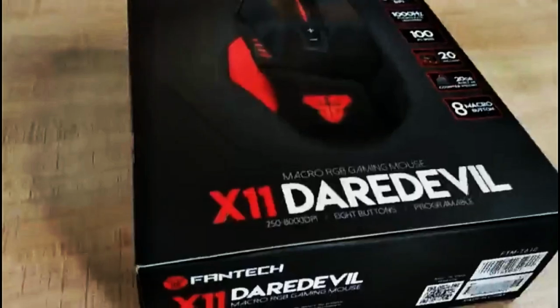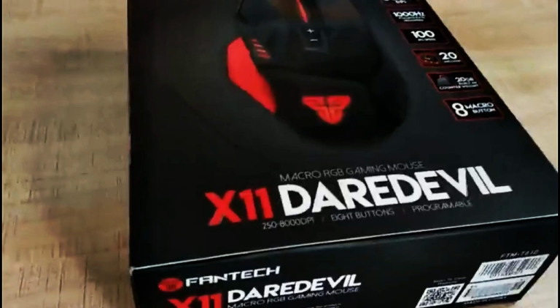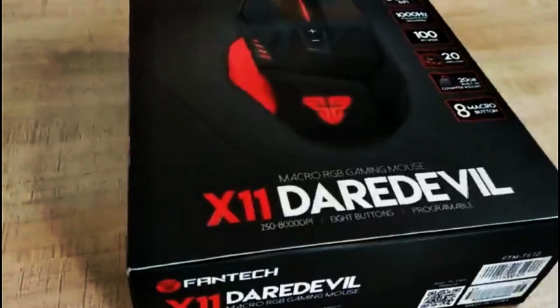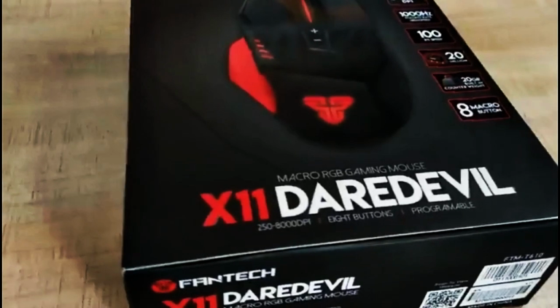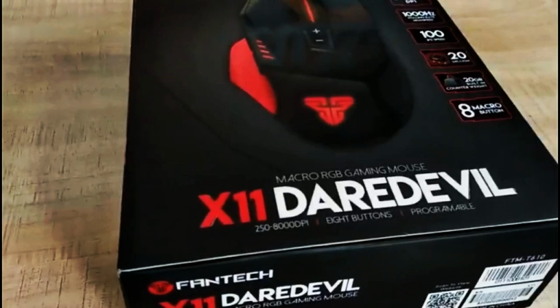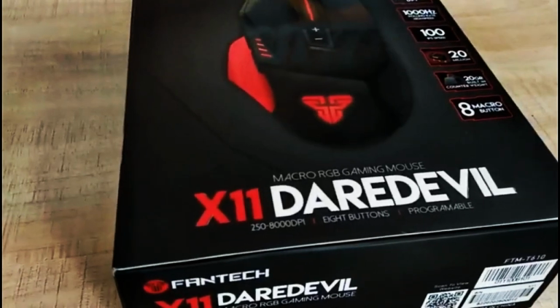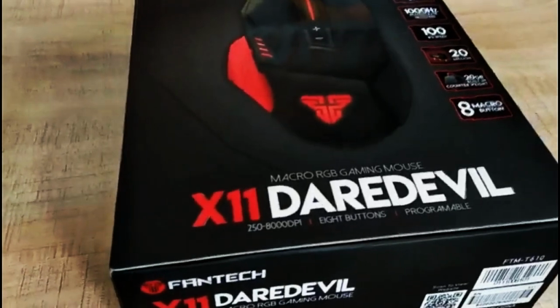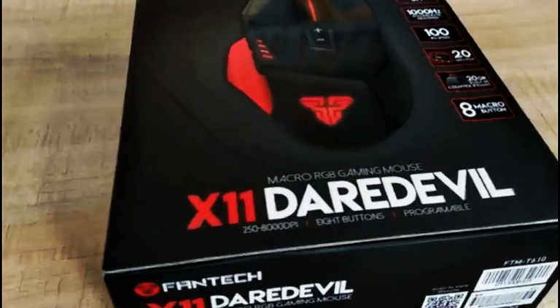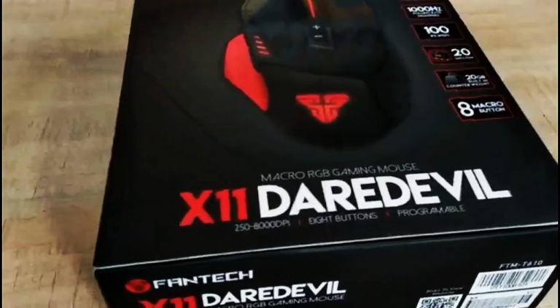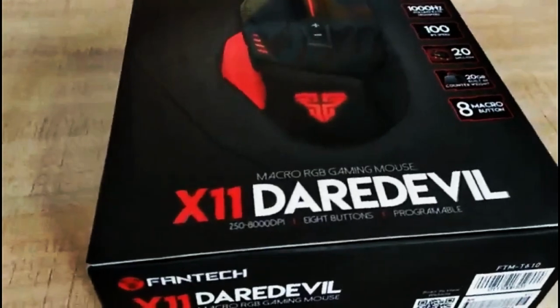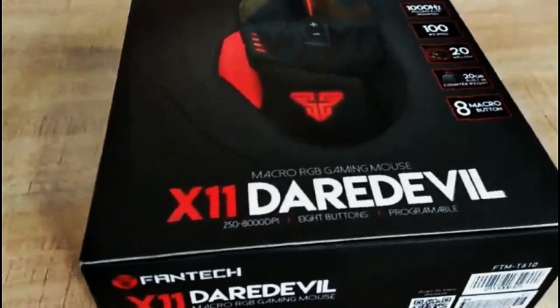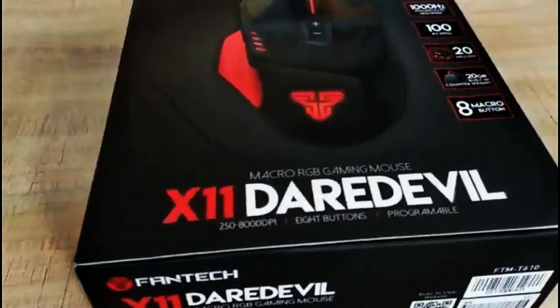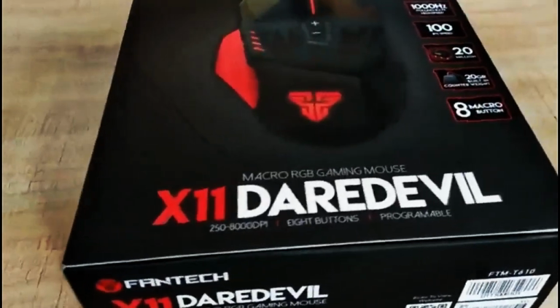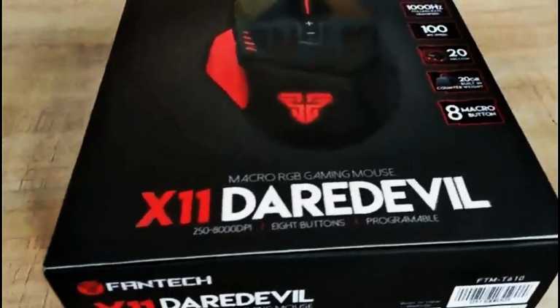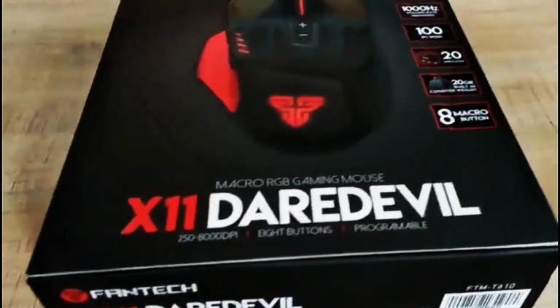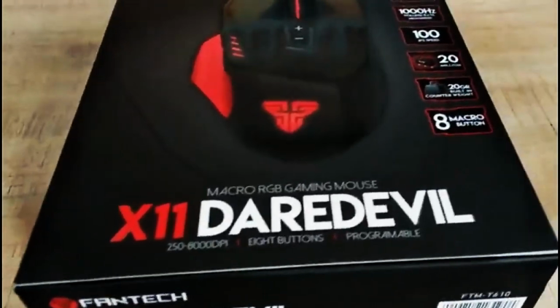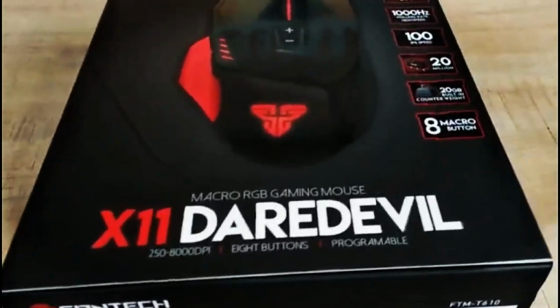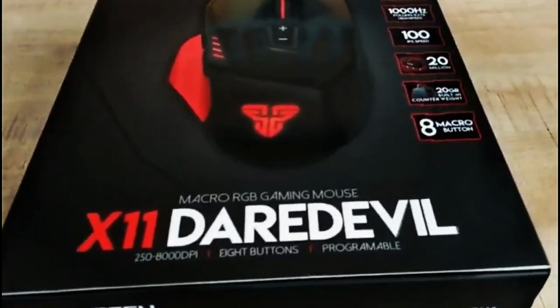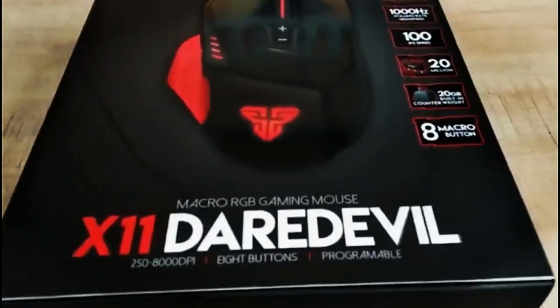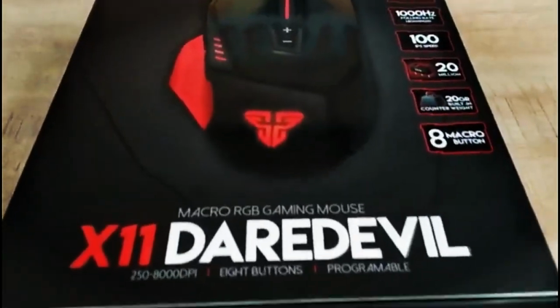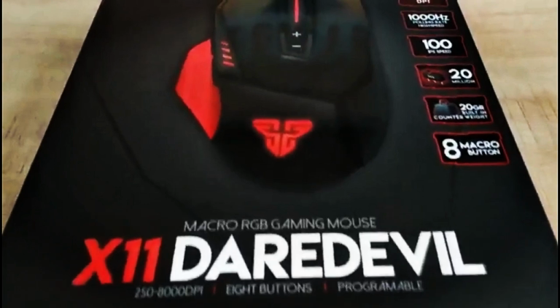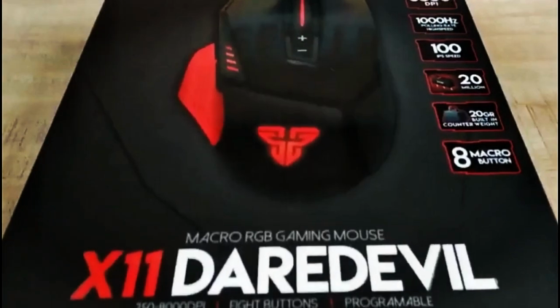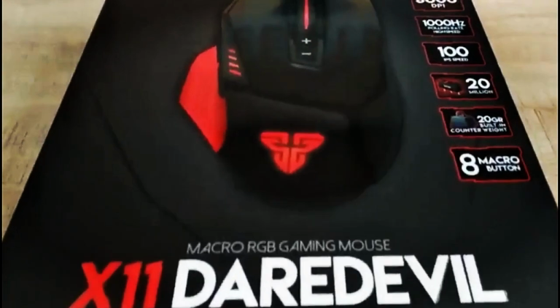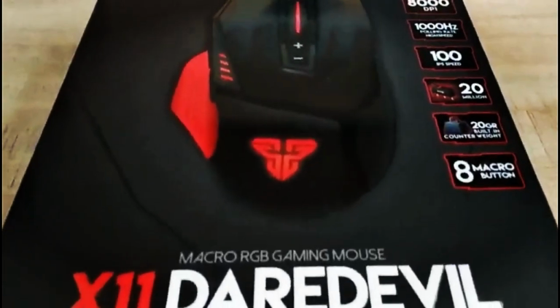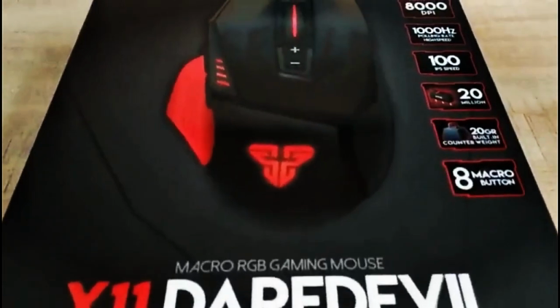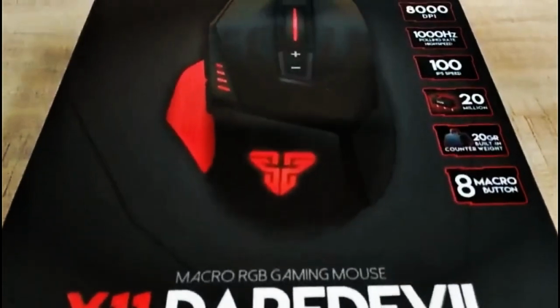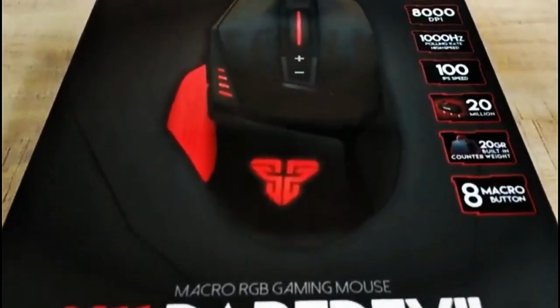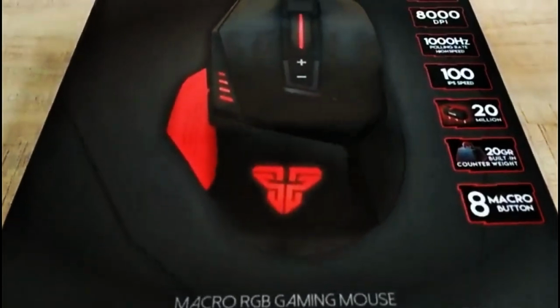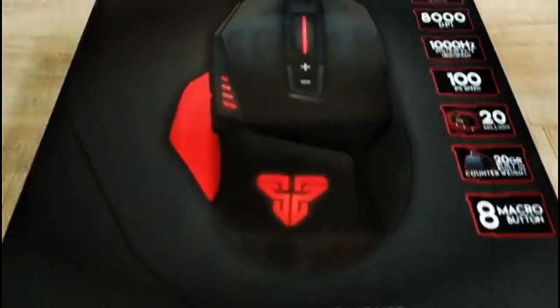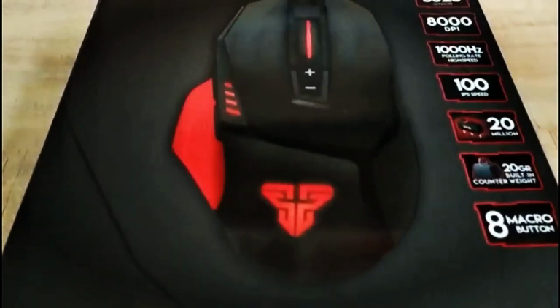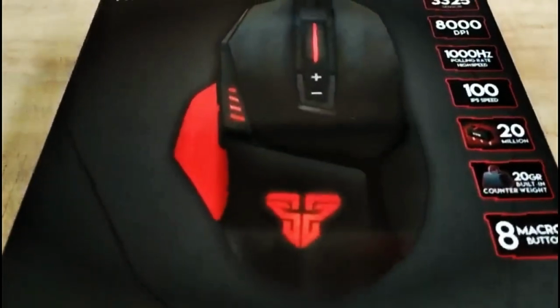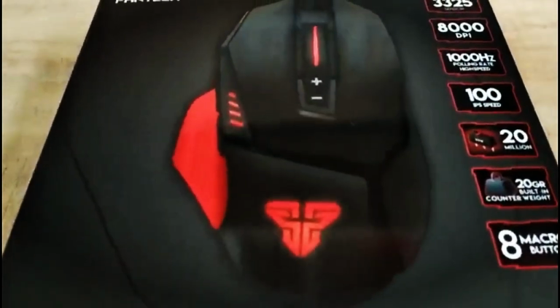This is the Phantek X11 gaming mouse, also known as the Daredevil, and it's easy to see why.